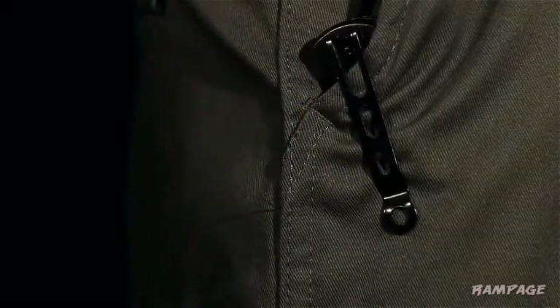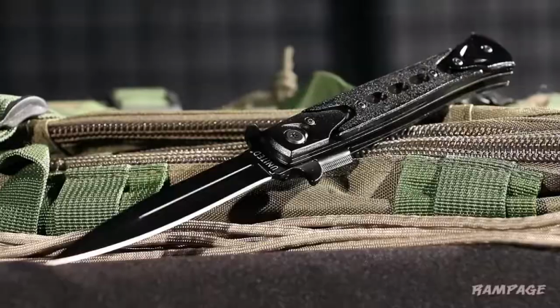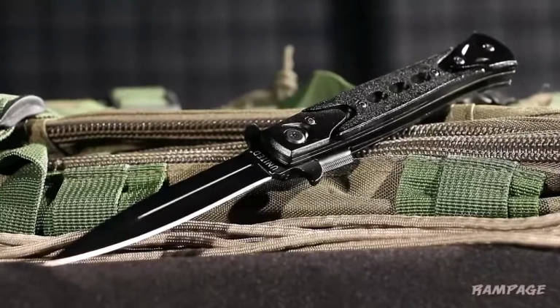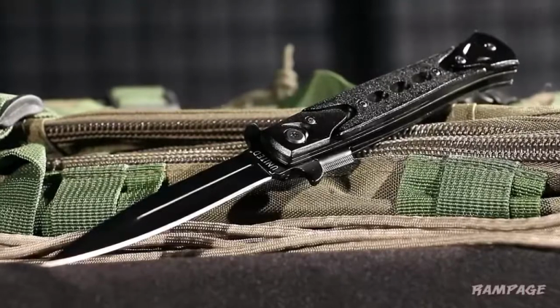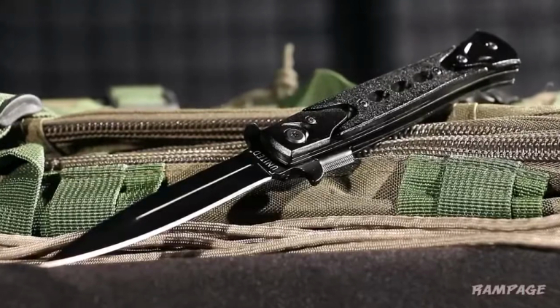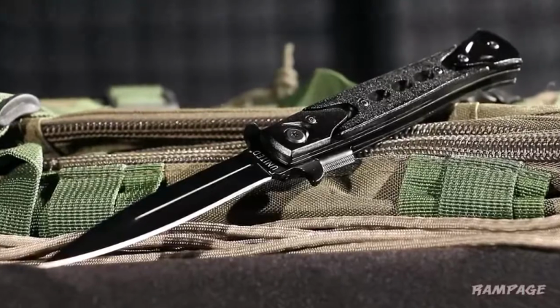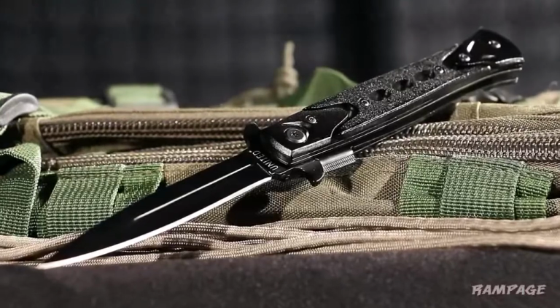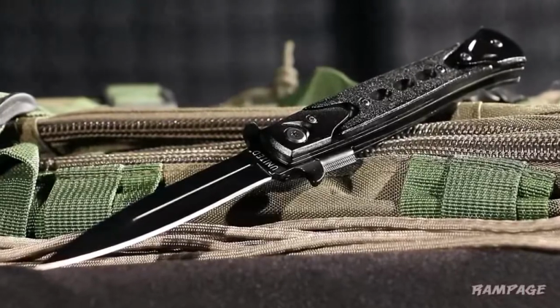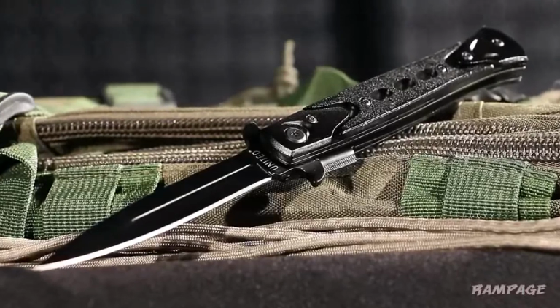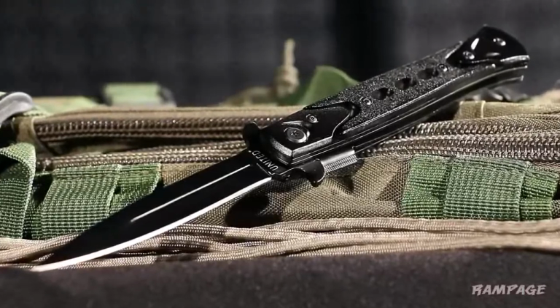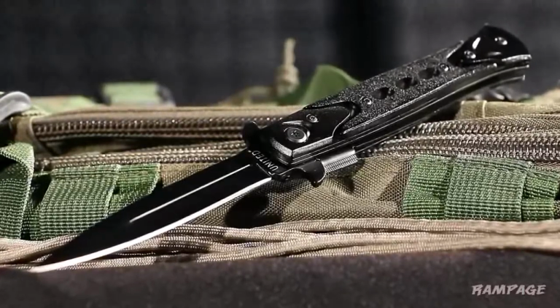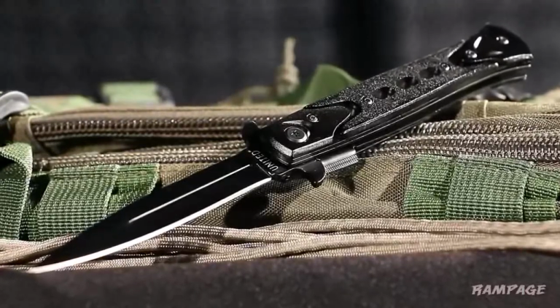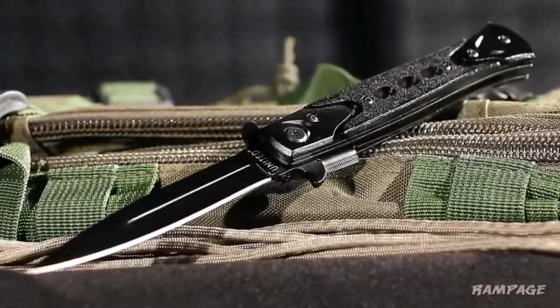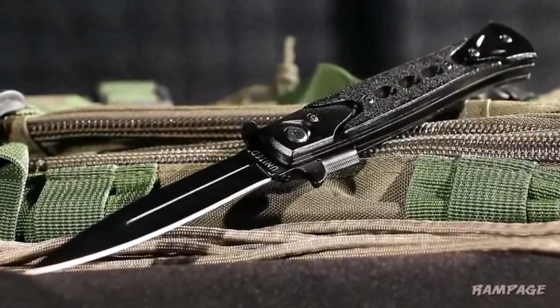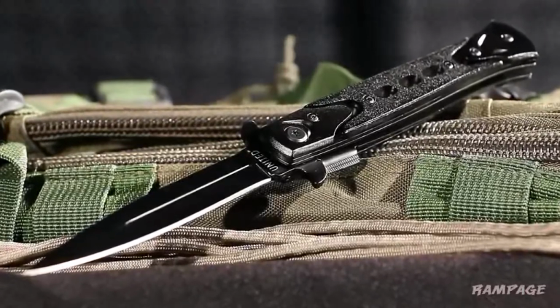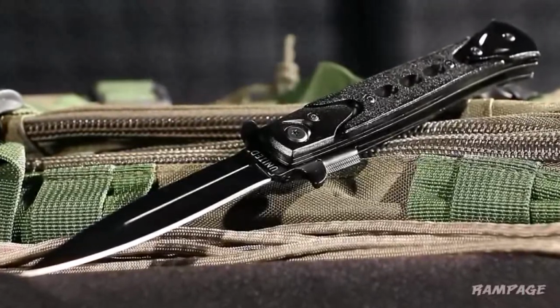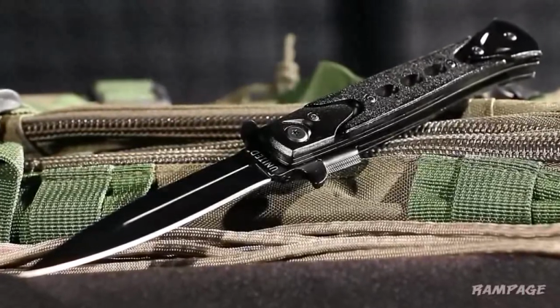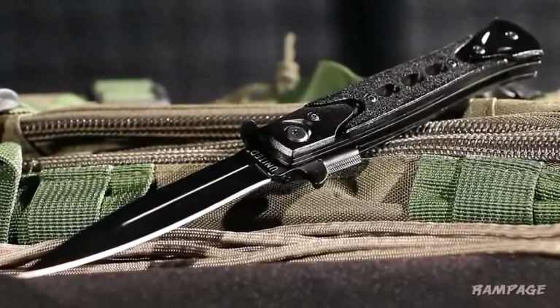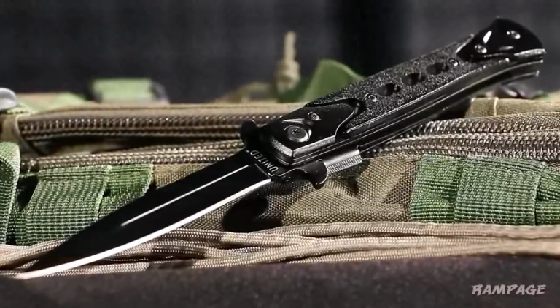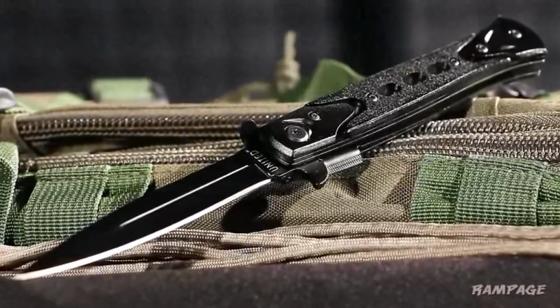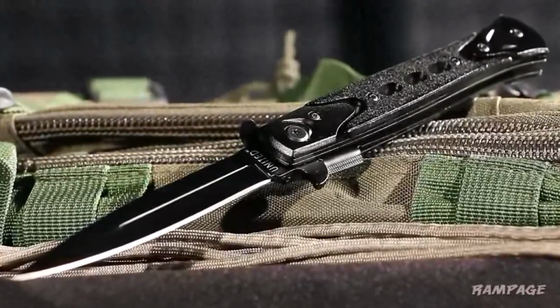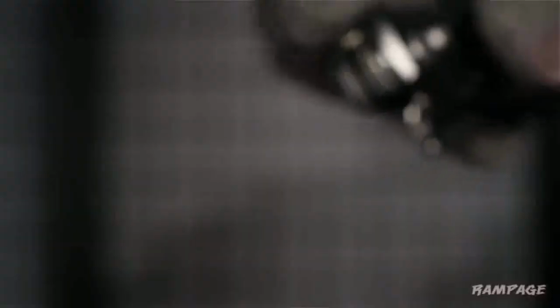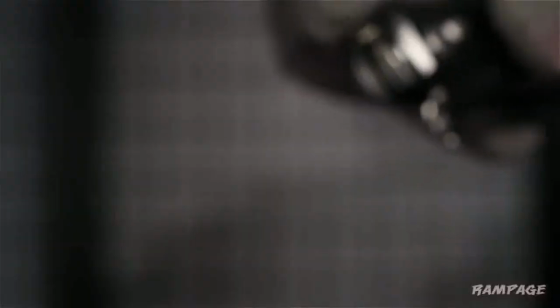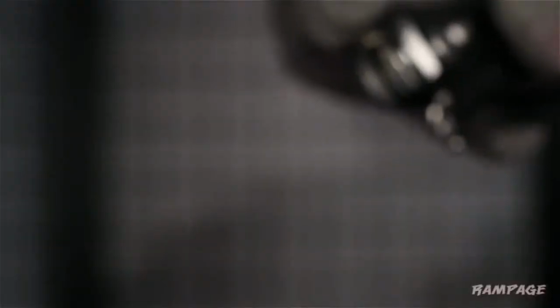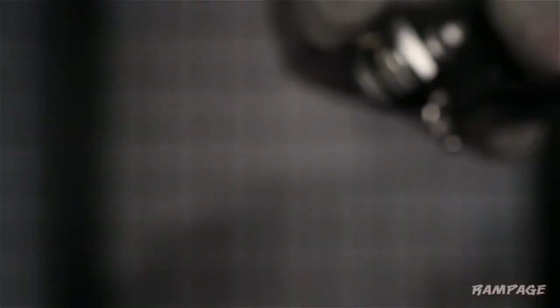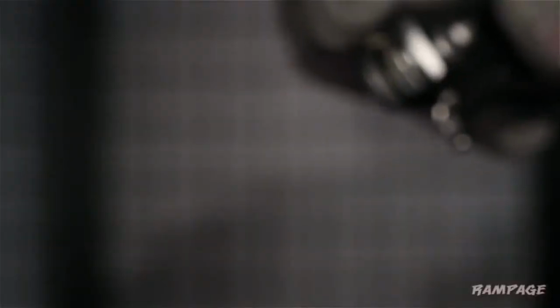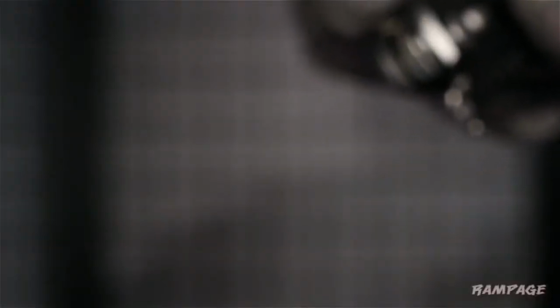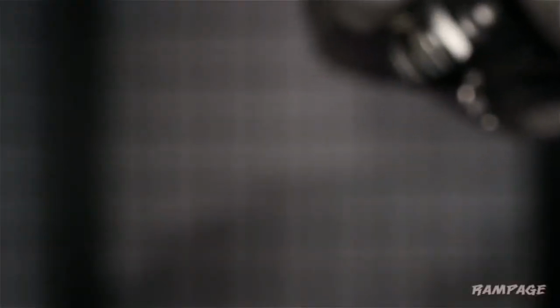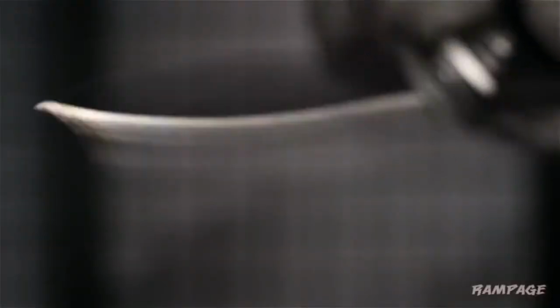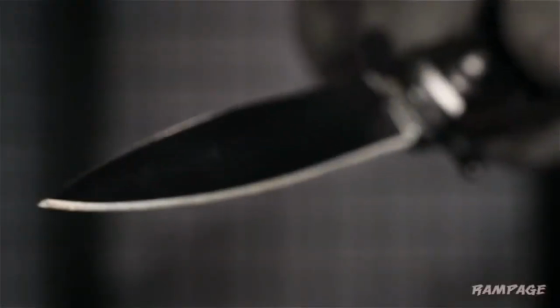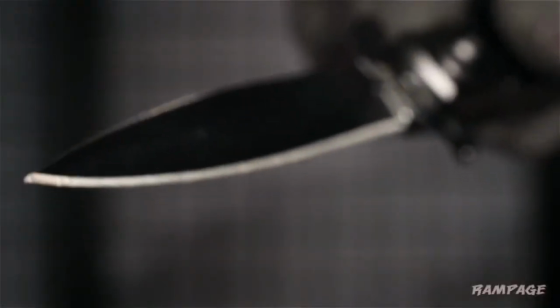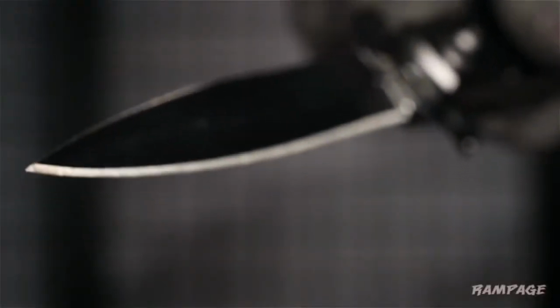Make the Rampage Assisted Opening Stiletto your go-to everyday carry.